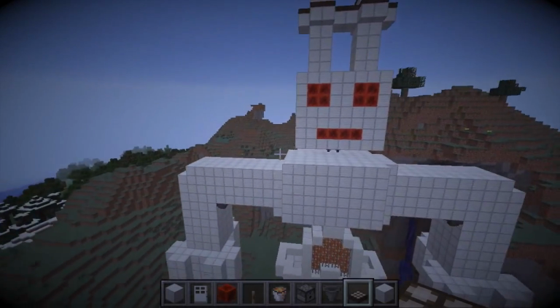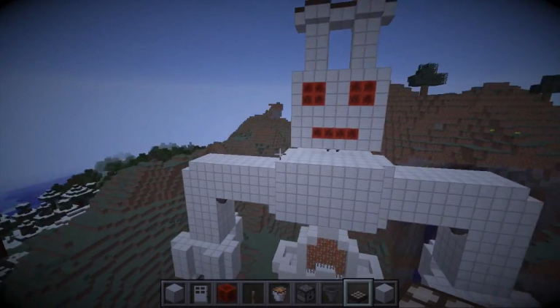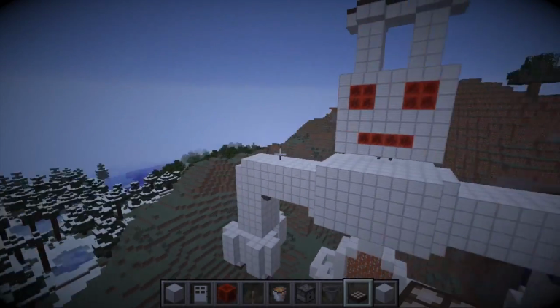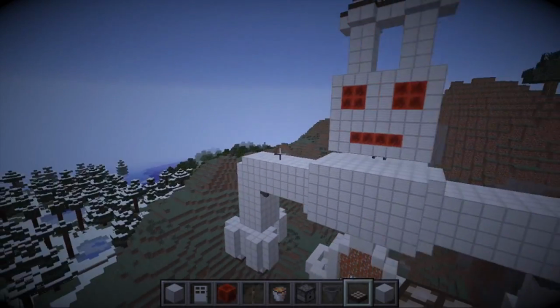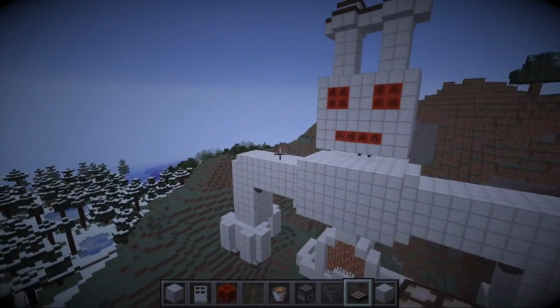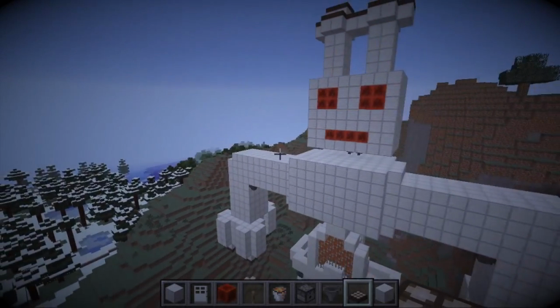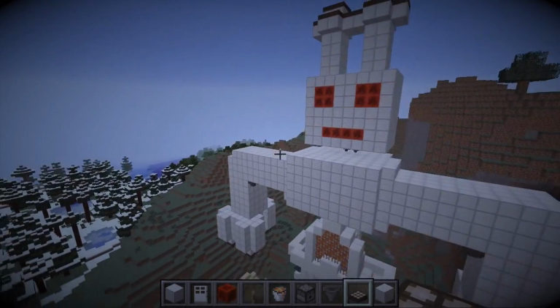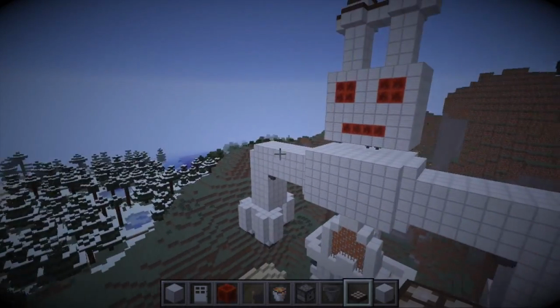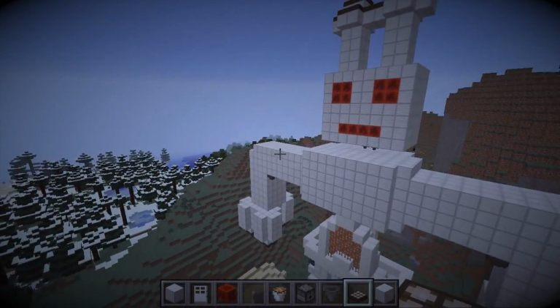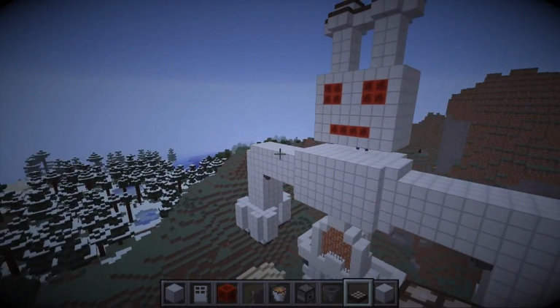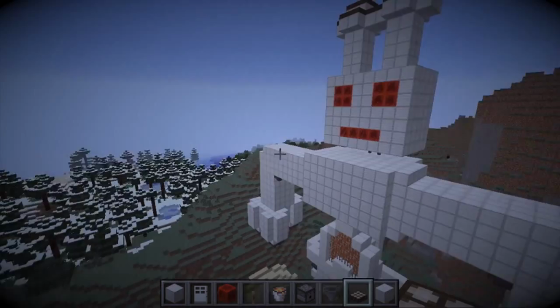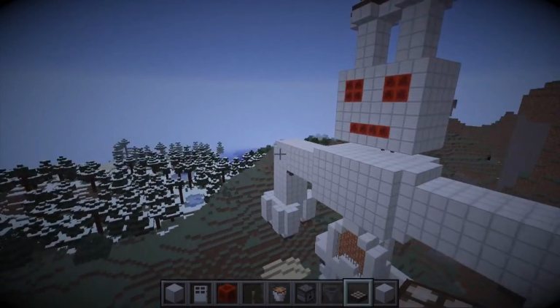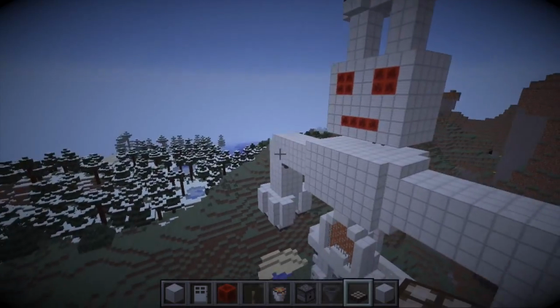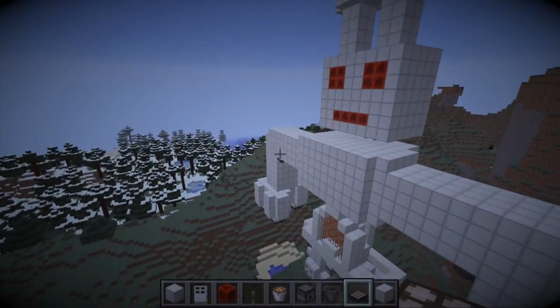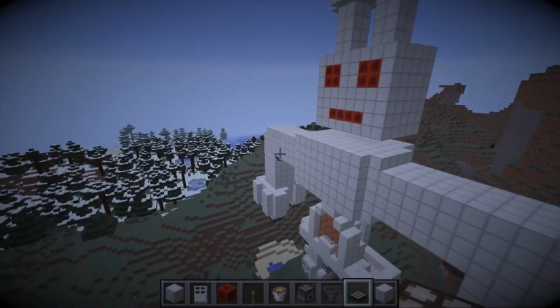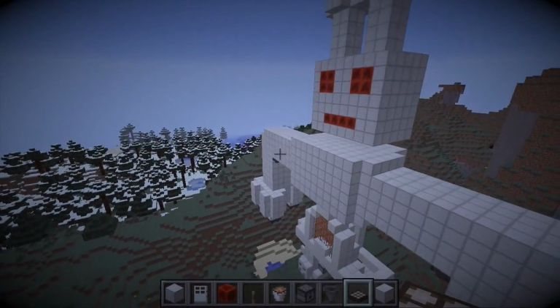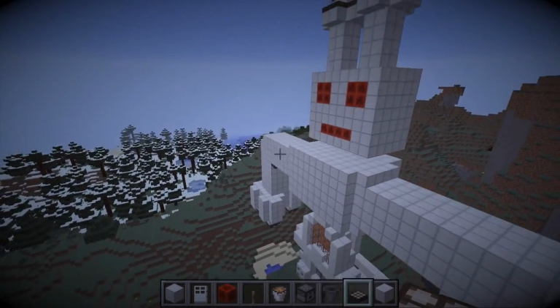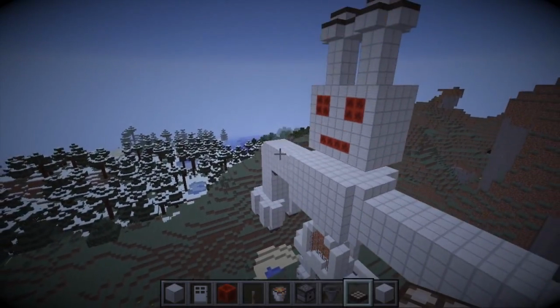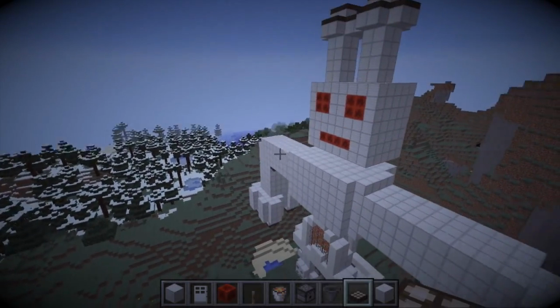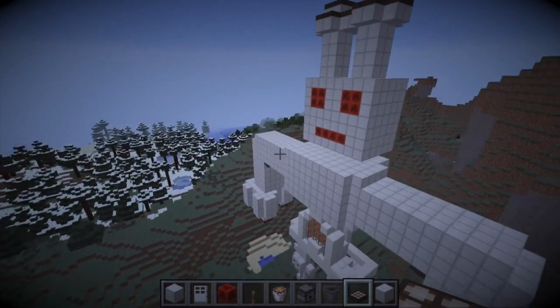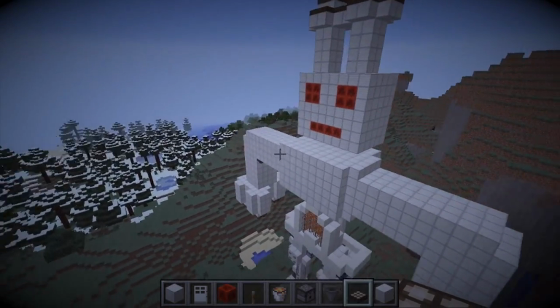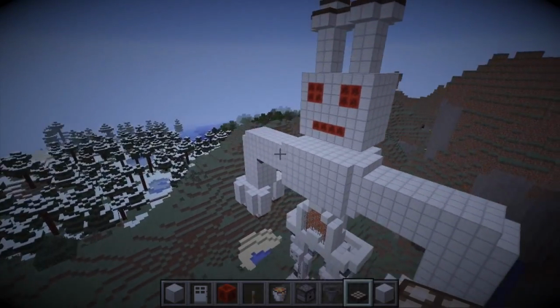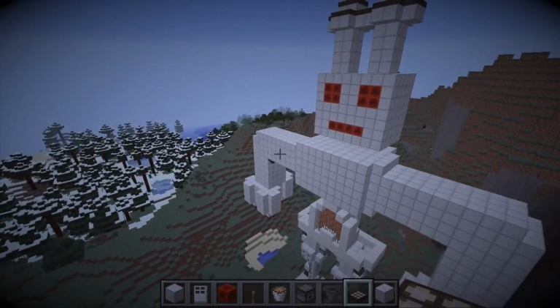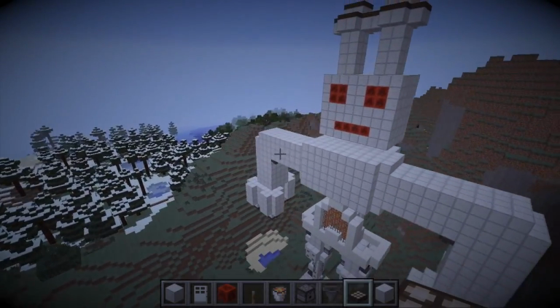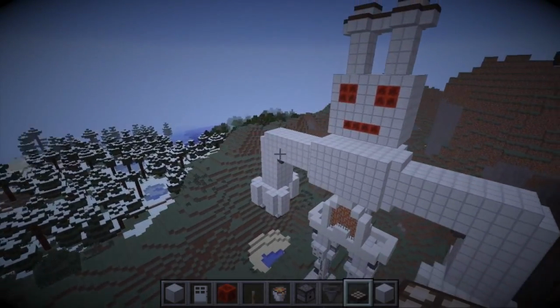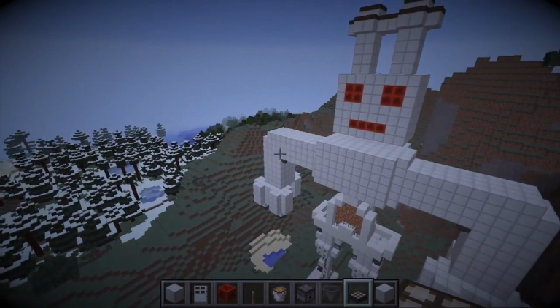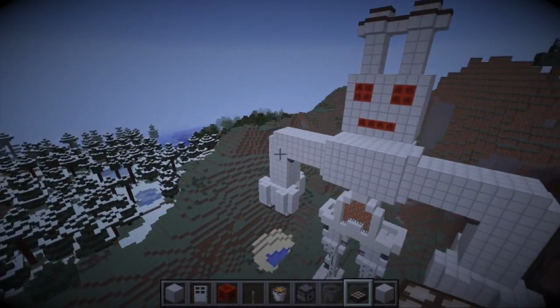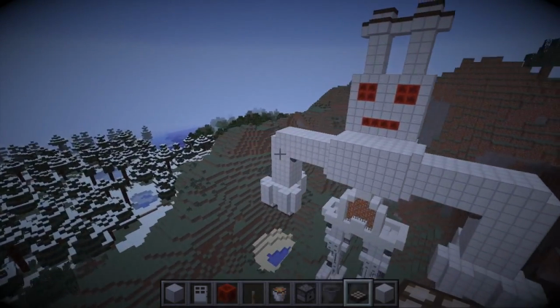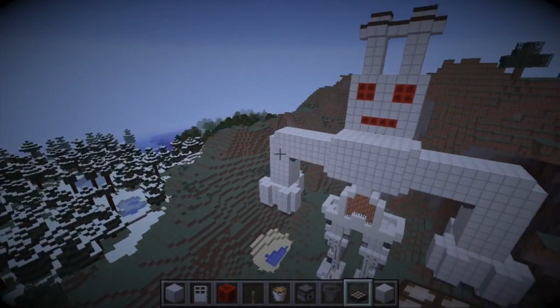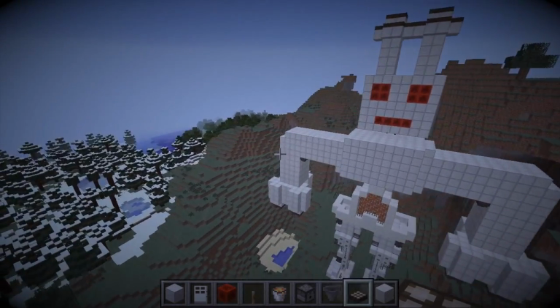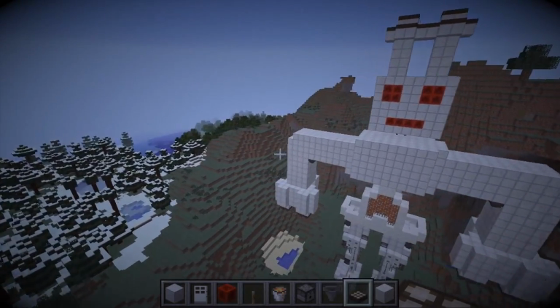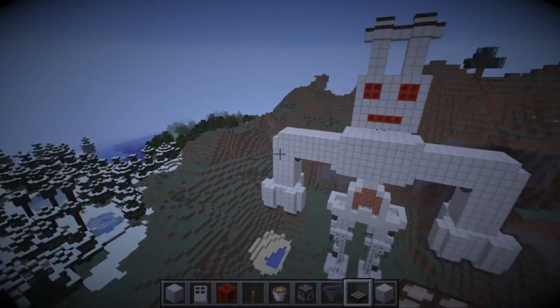Crash! Down the cliff the Iron Man came toppling, head over heels. Crash! Crash! Crash!